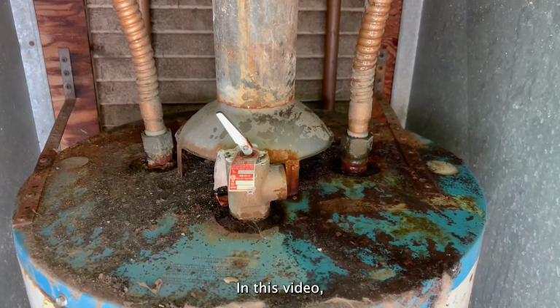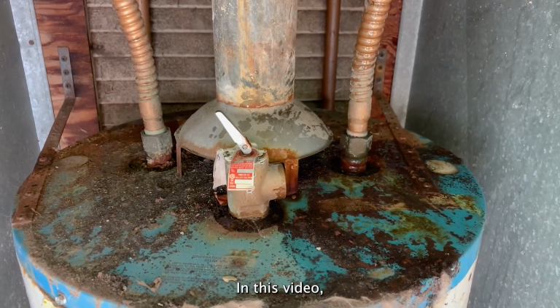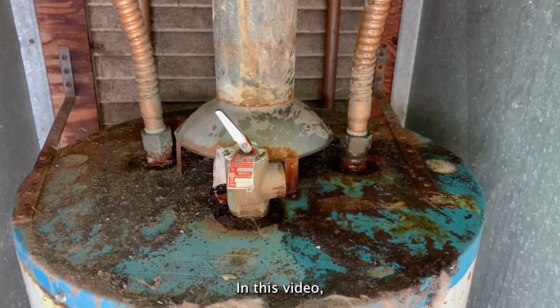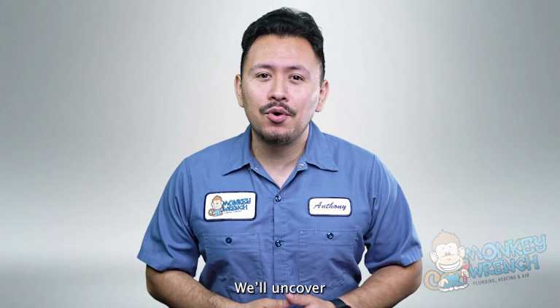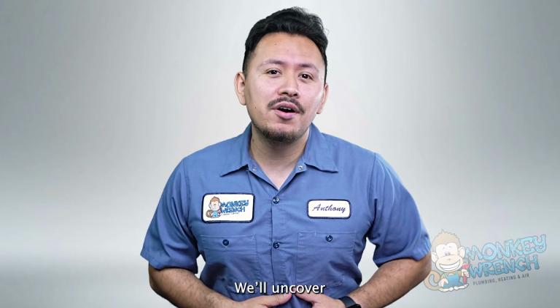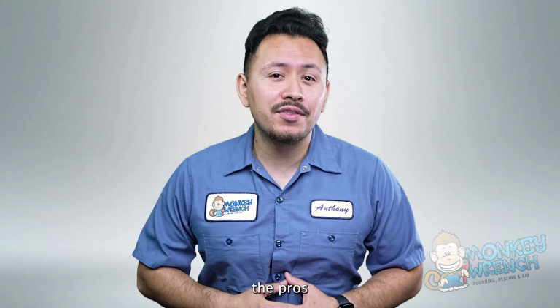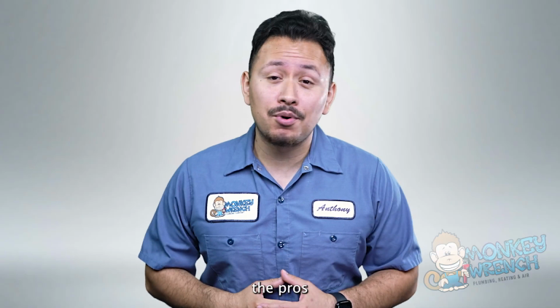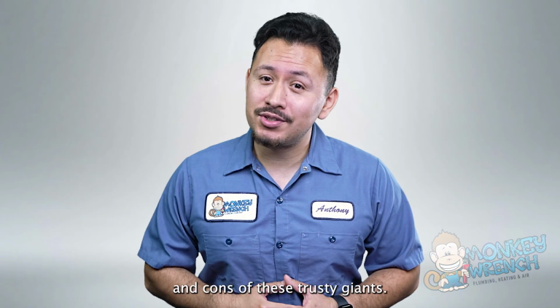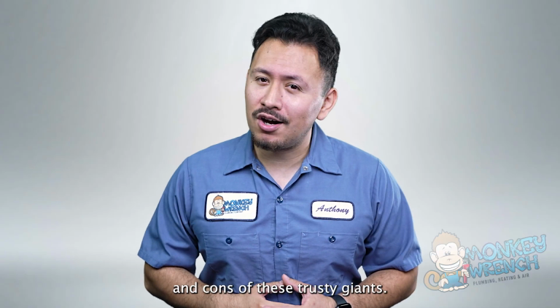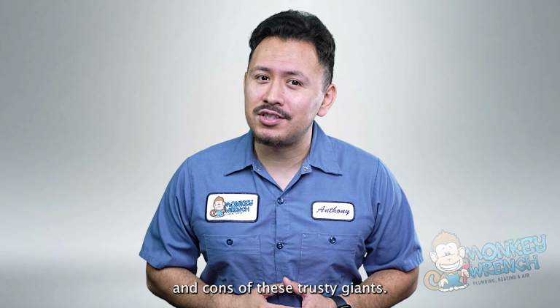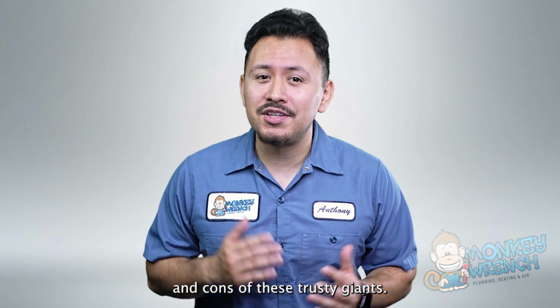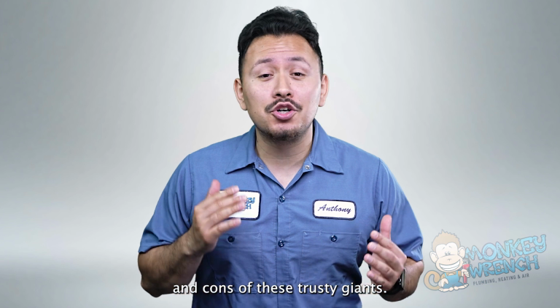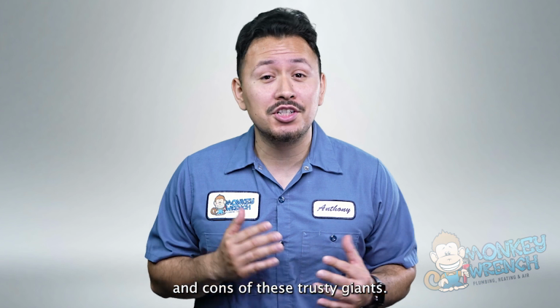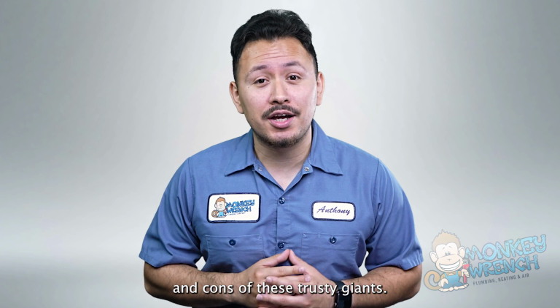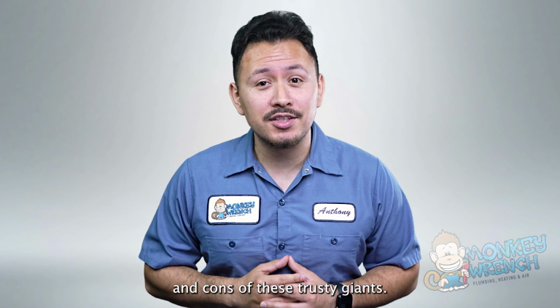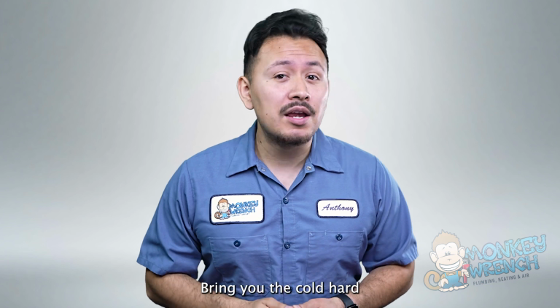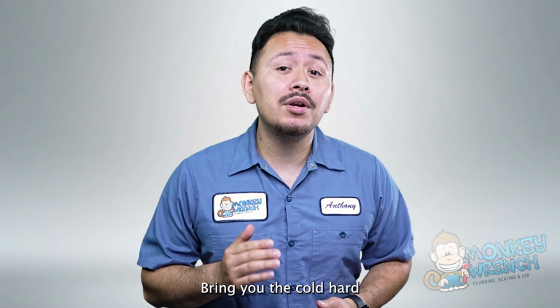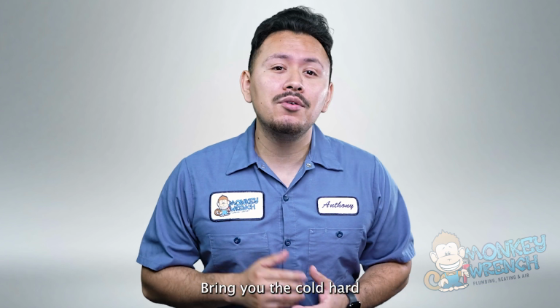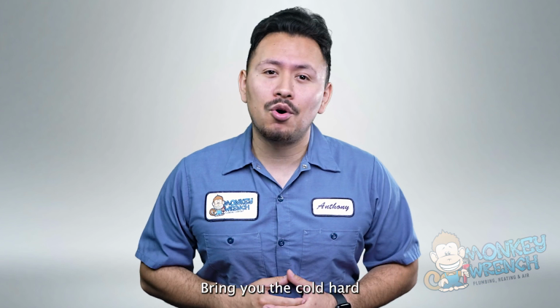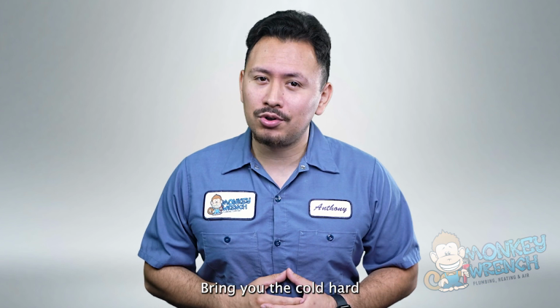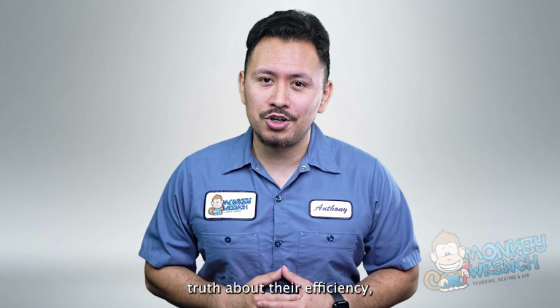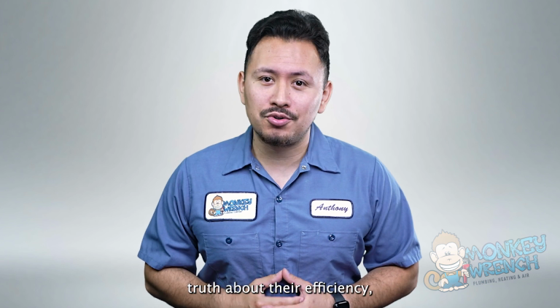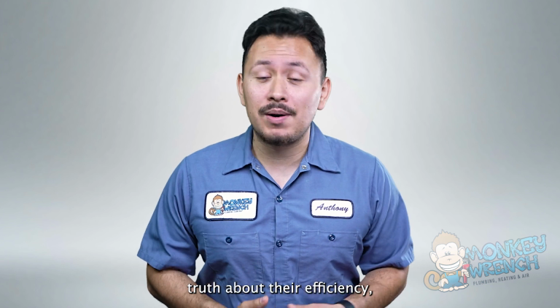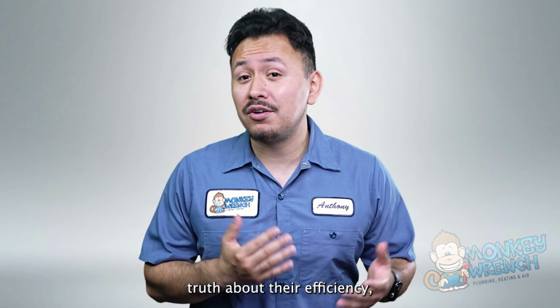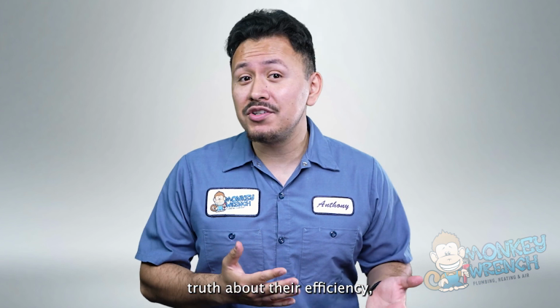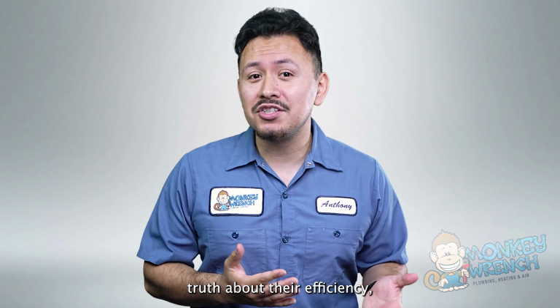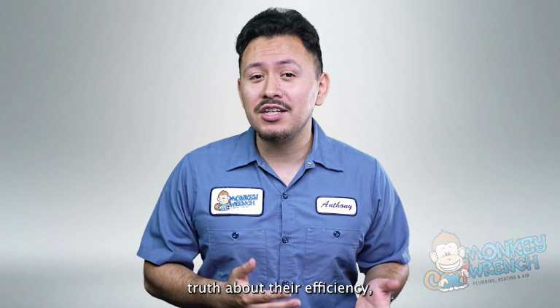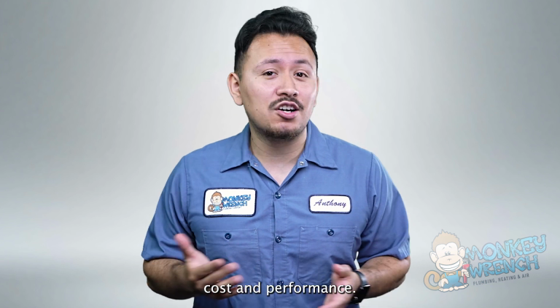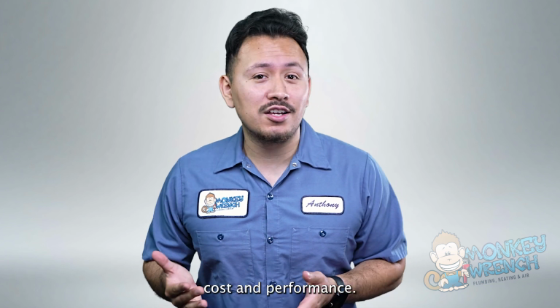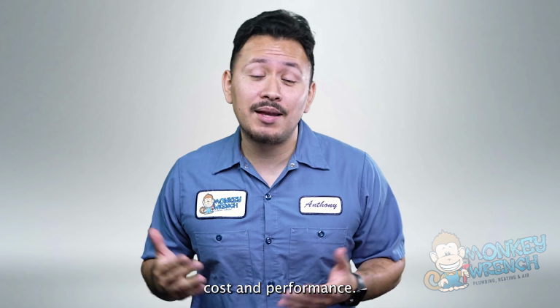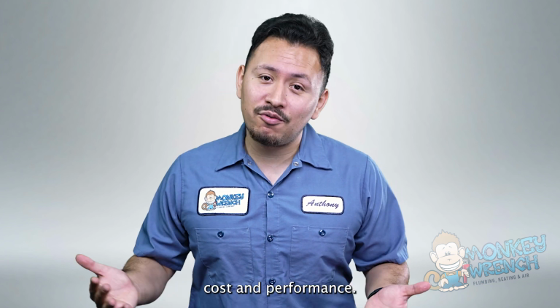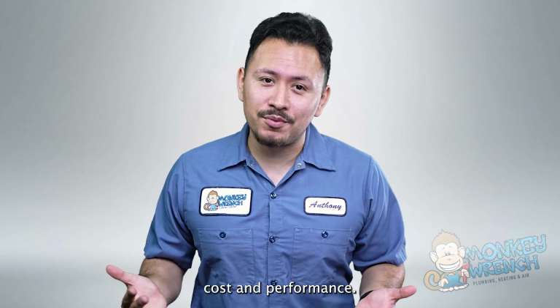In this video, we'll uncover the pros and cons of these trusty giants, bringing you the whole truth about their efficiency, cost, and performance.